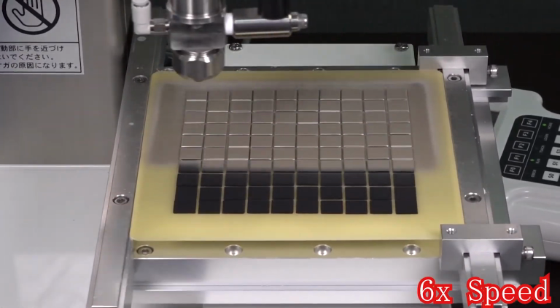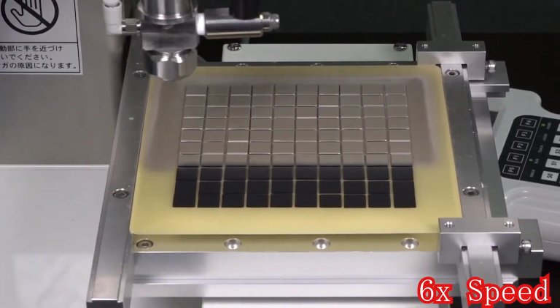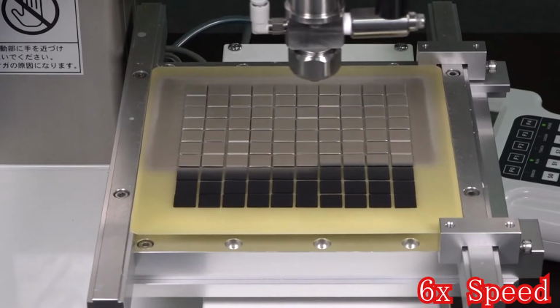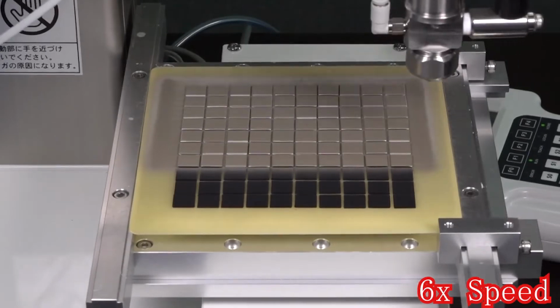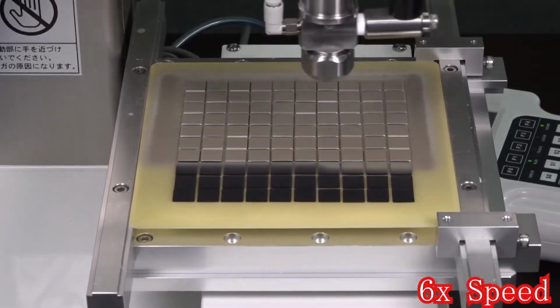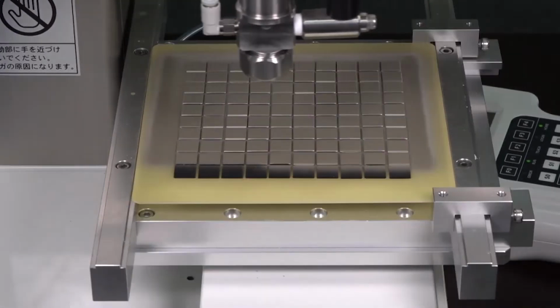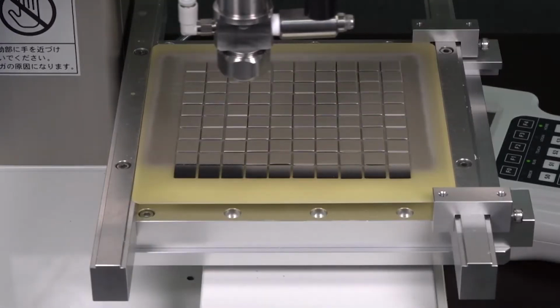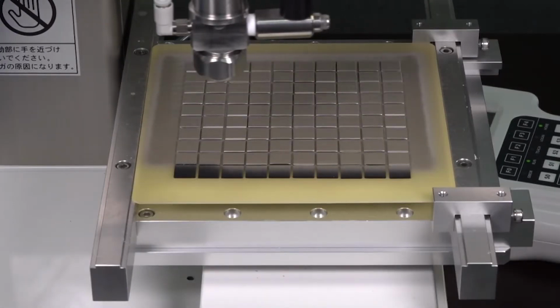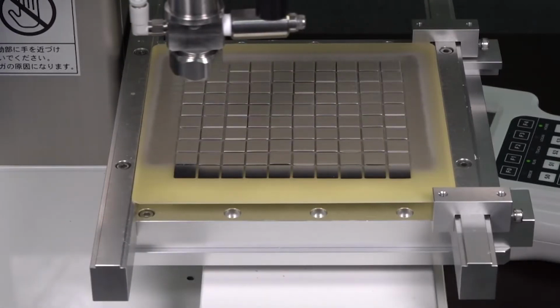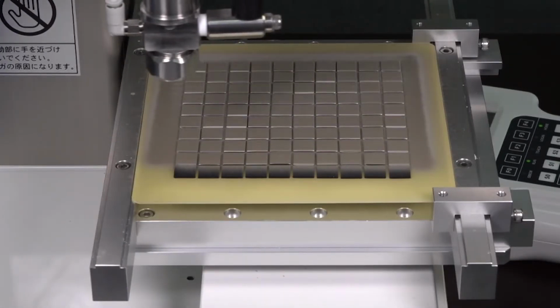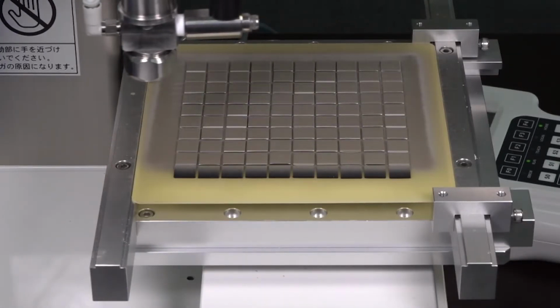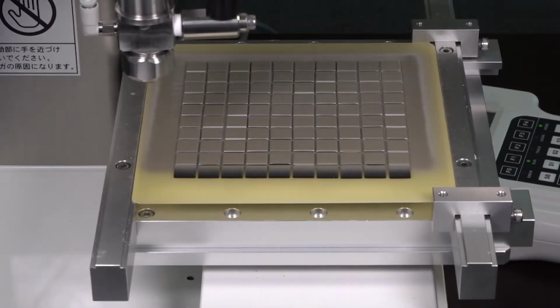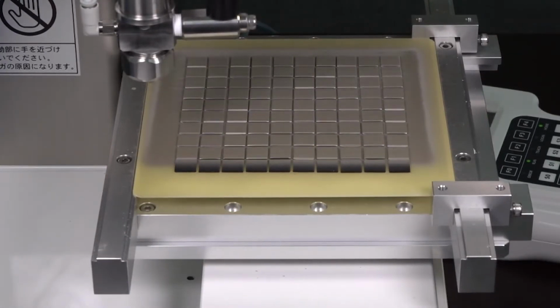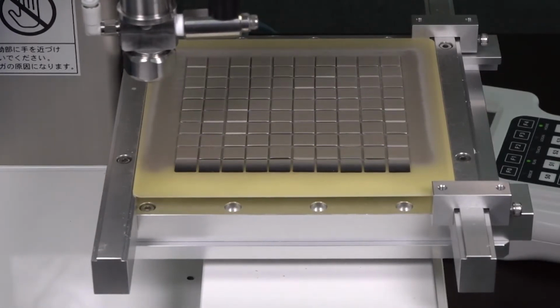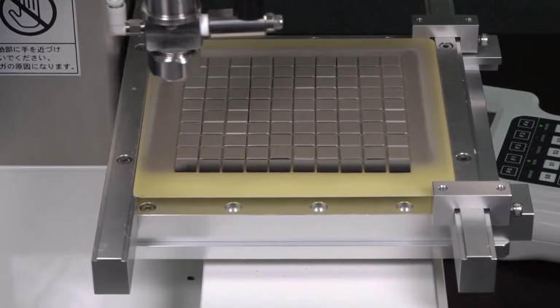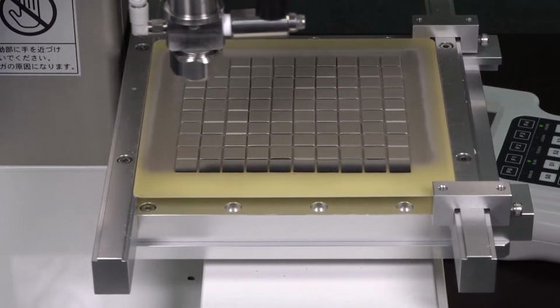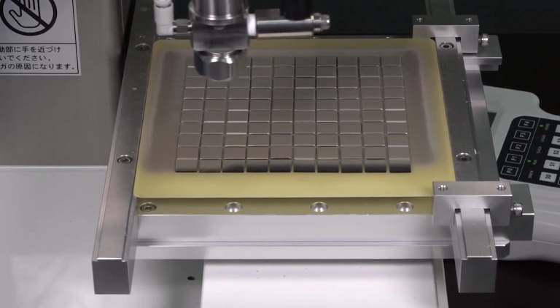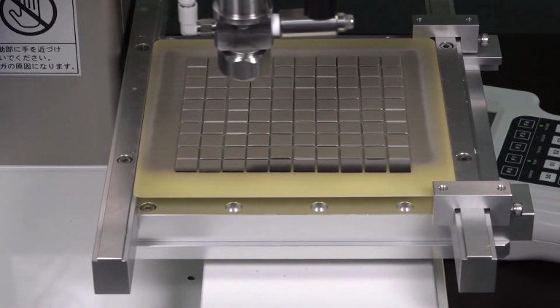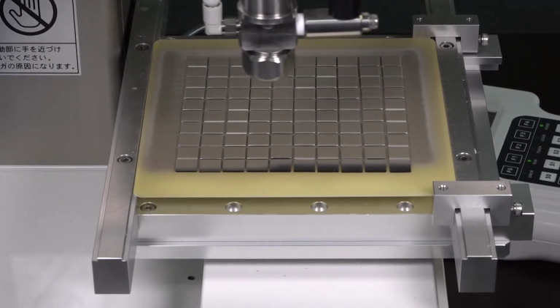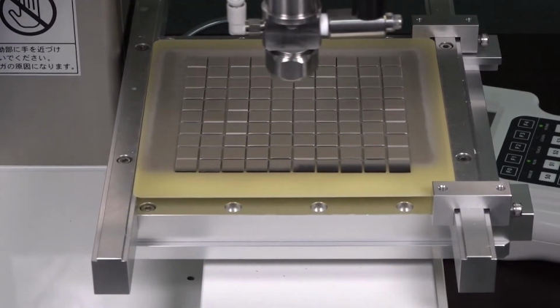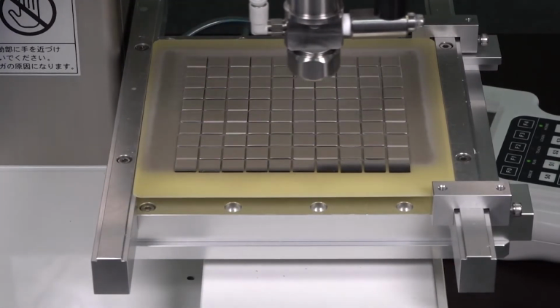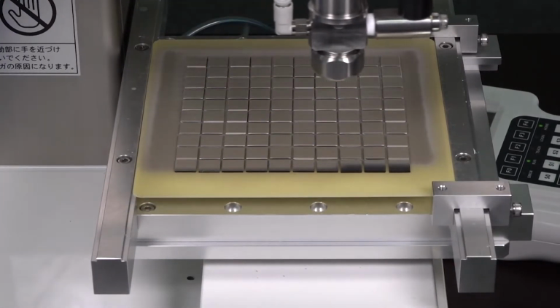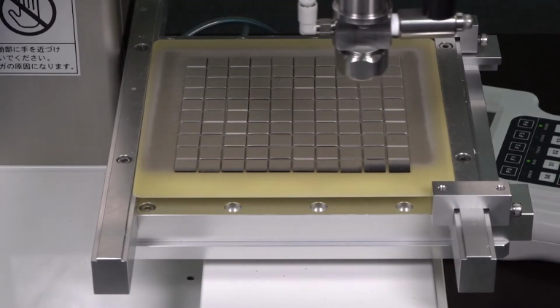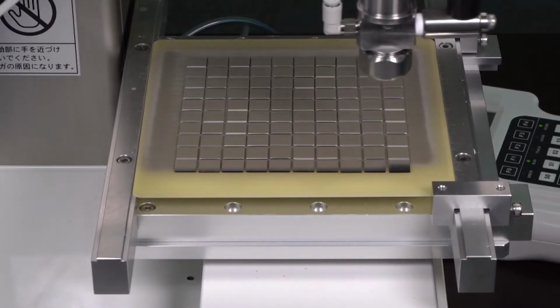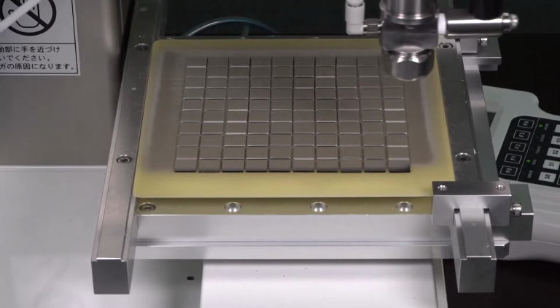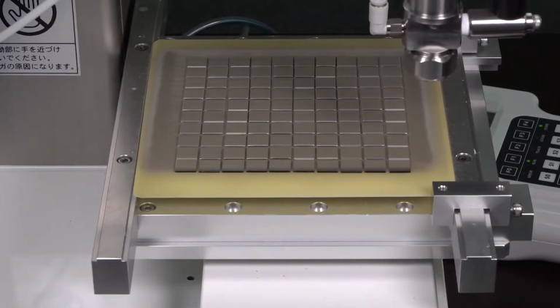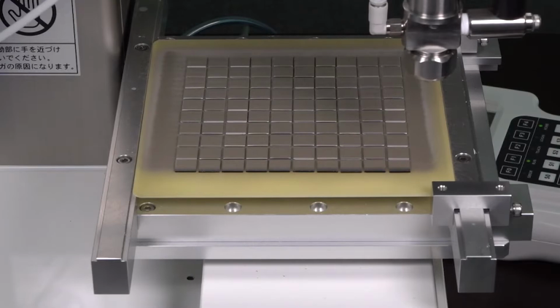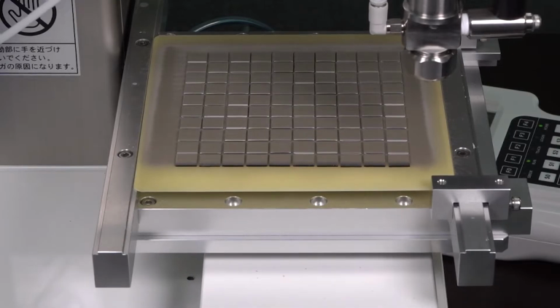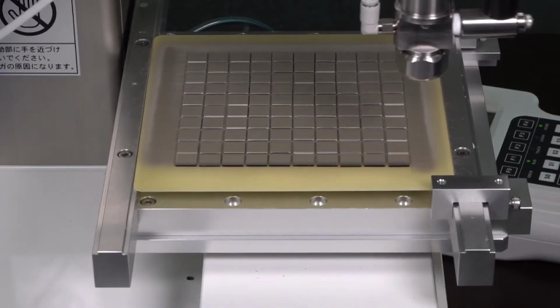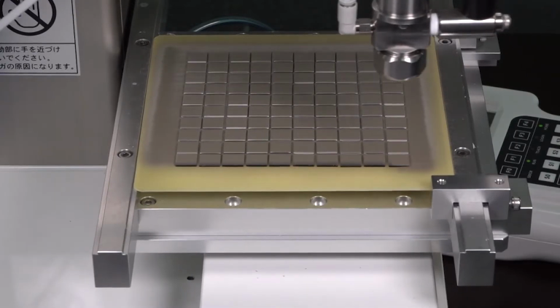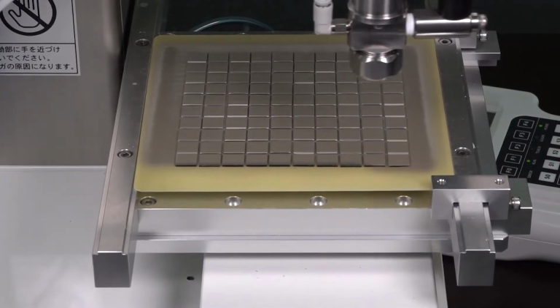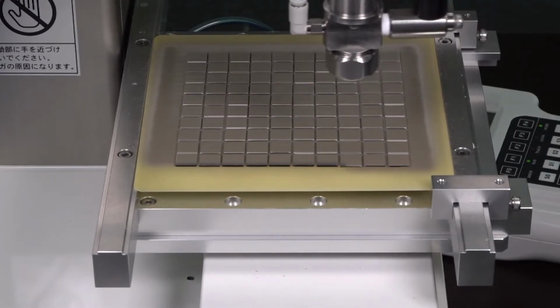The easiest way to create EMI shielding on individual components is by simply applying a shield coating directly onto them.